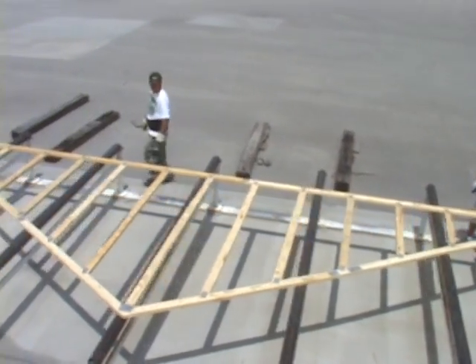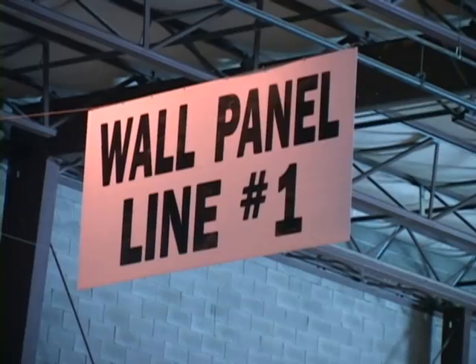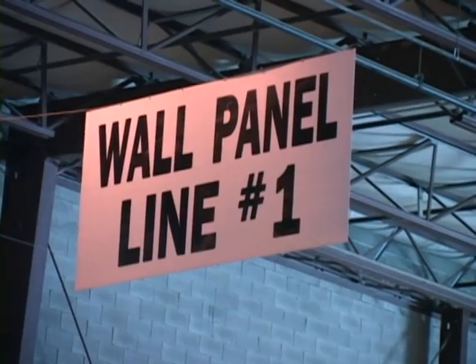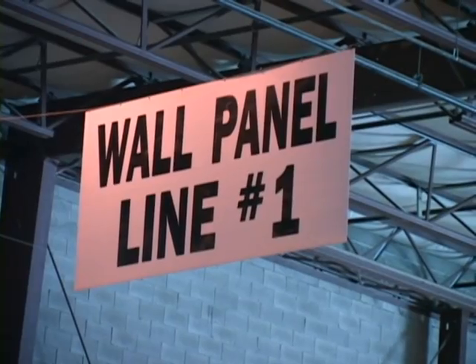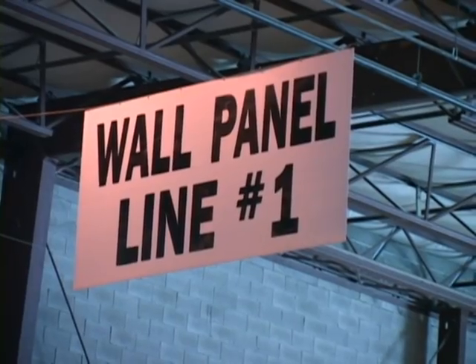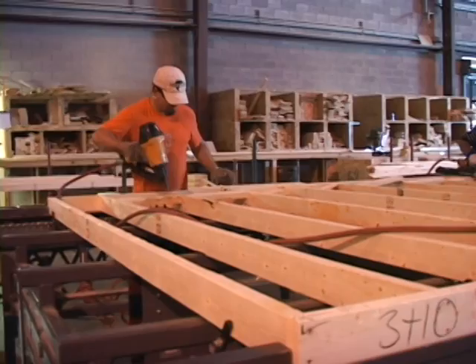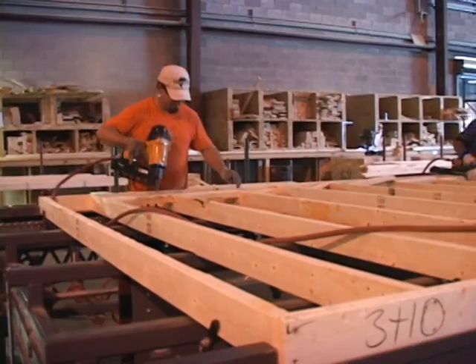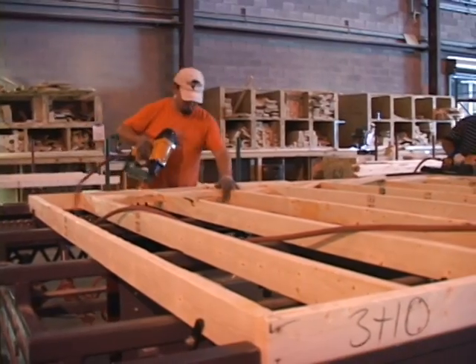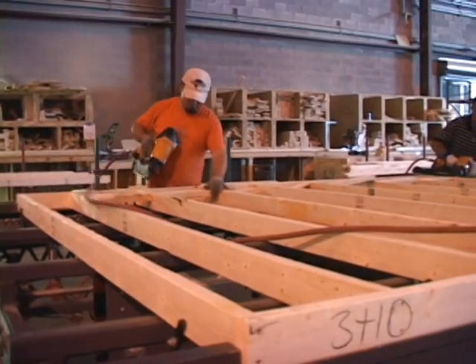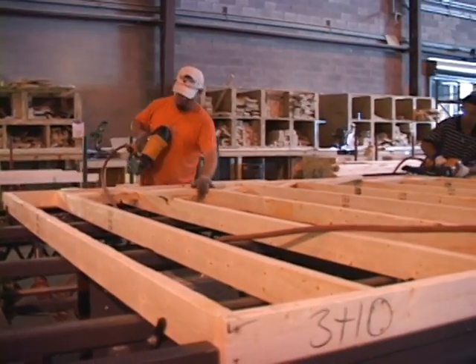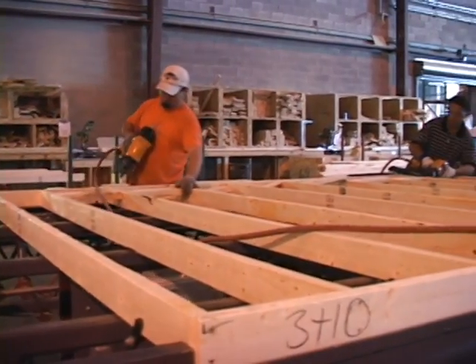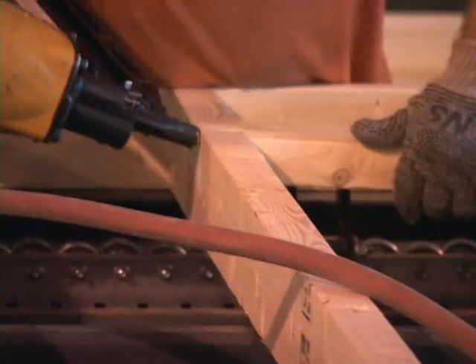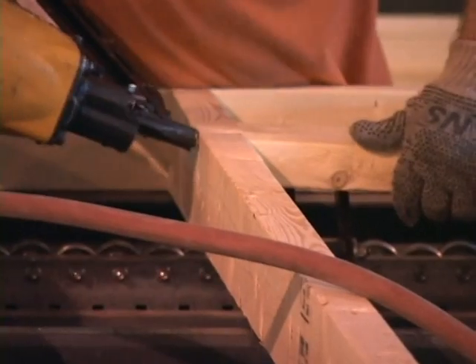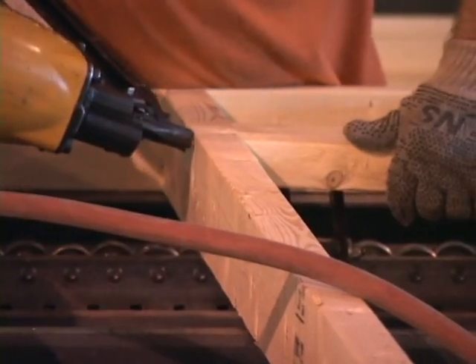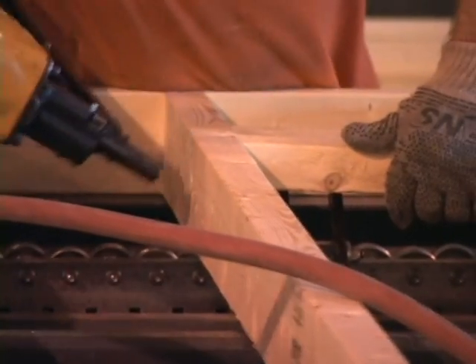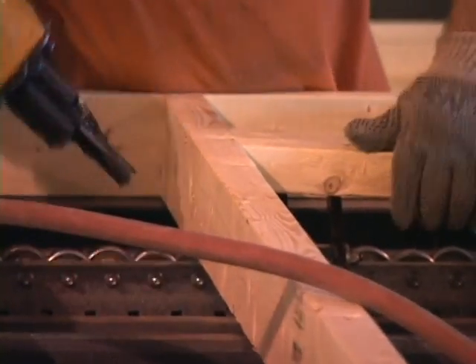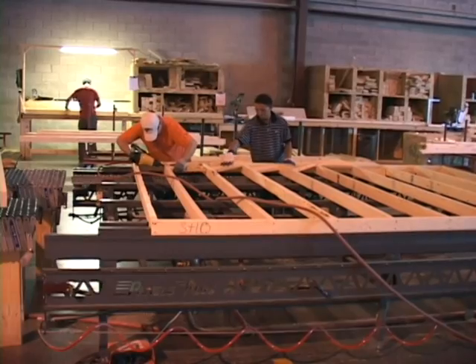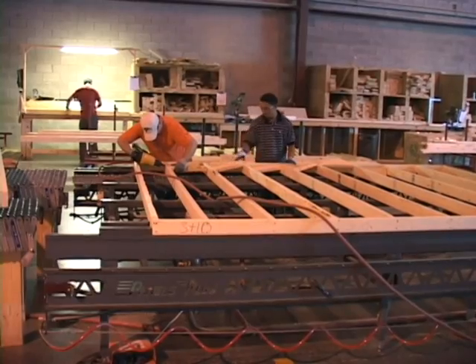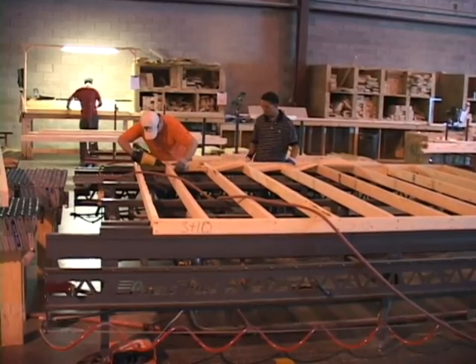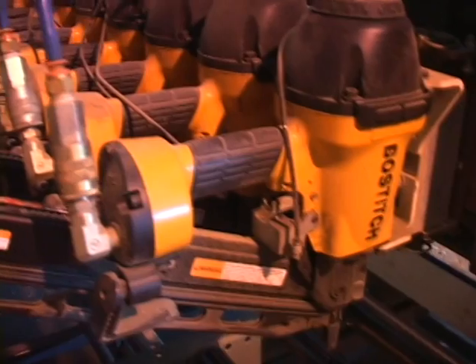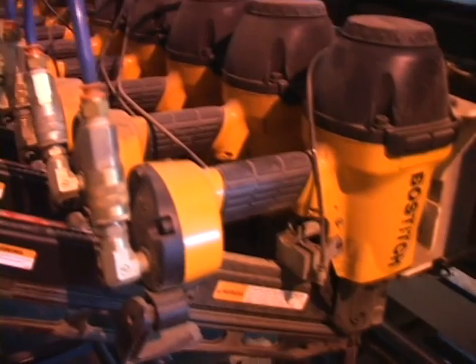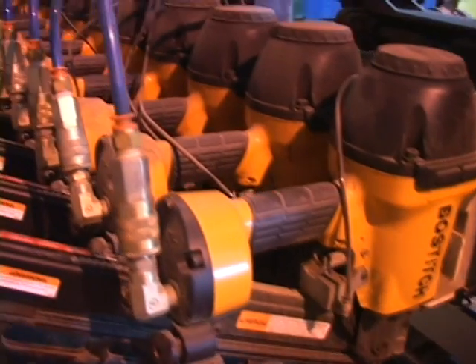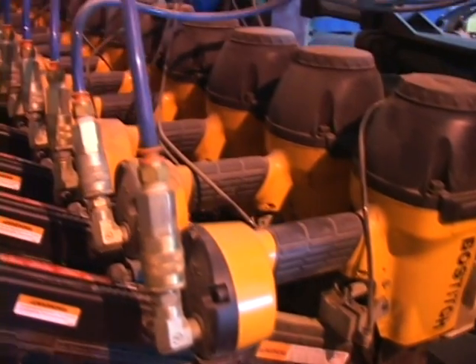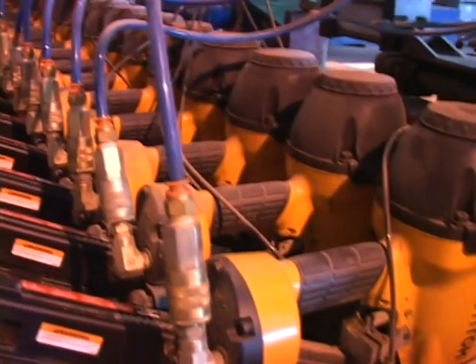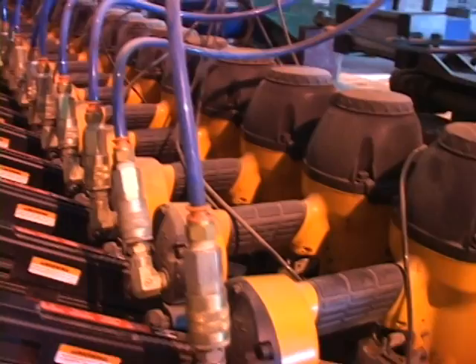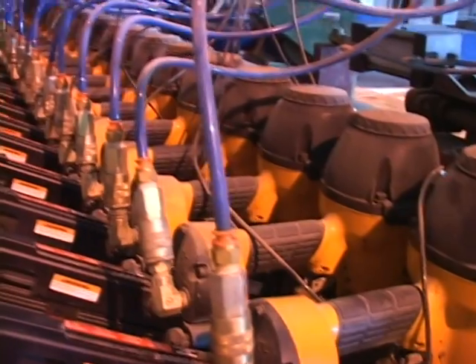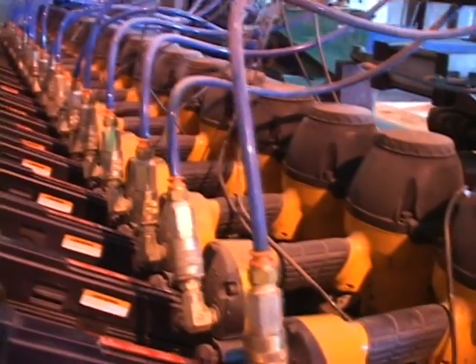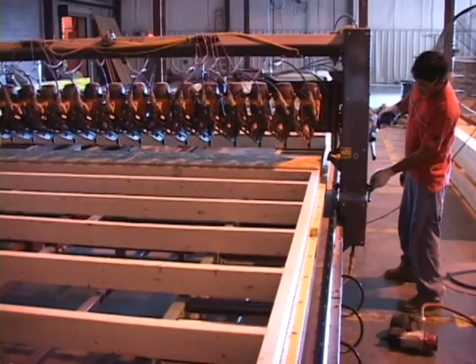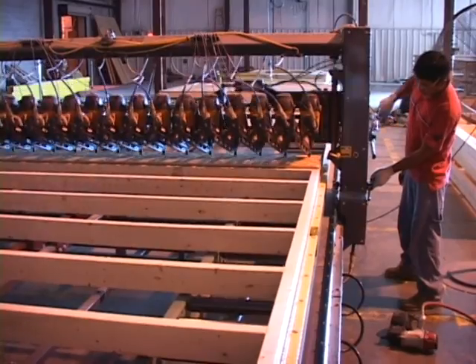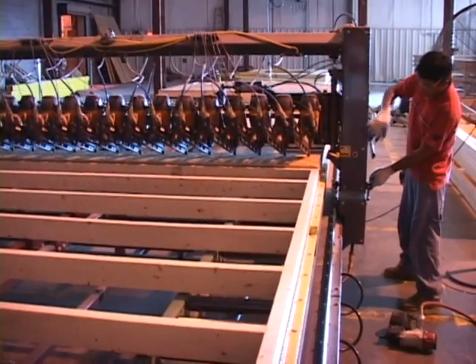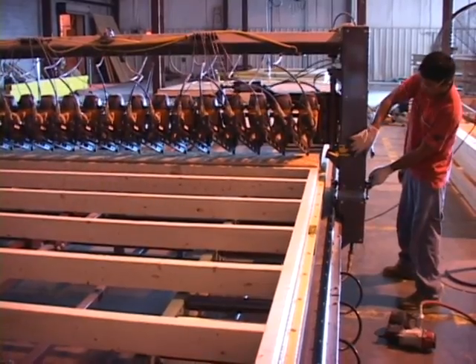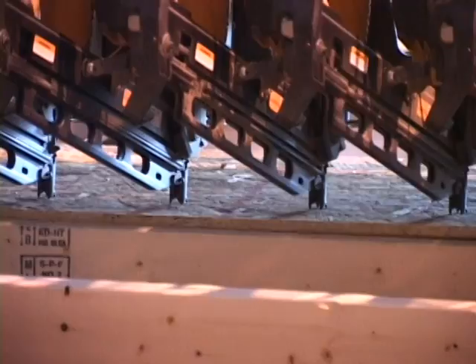We also have a wall panel line to provide you with factory-controlled precision, material cost control, and the fastest building cycle.